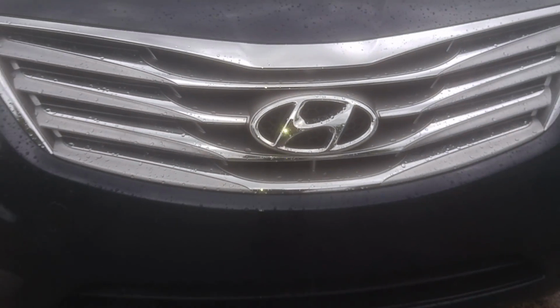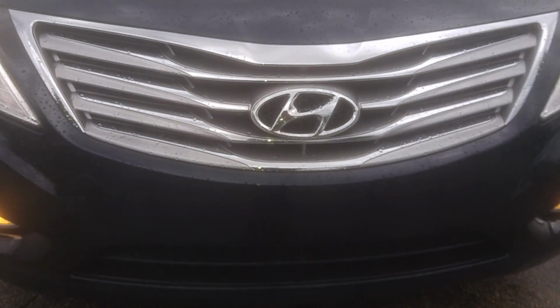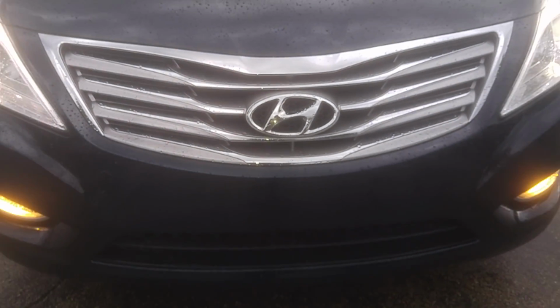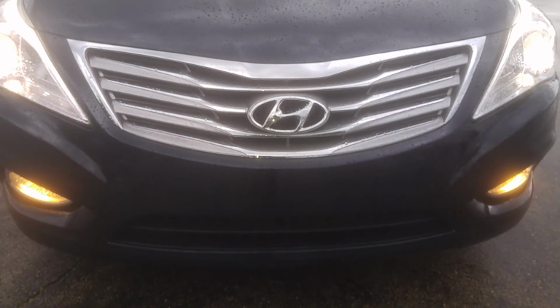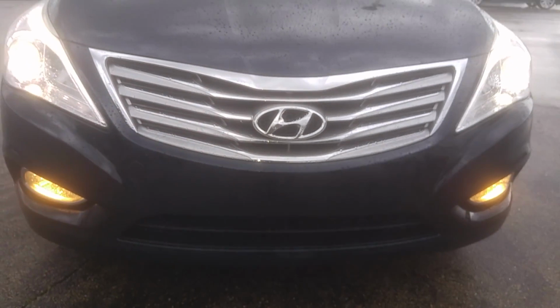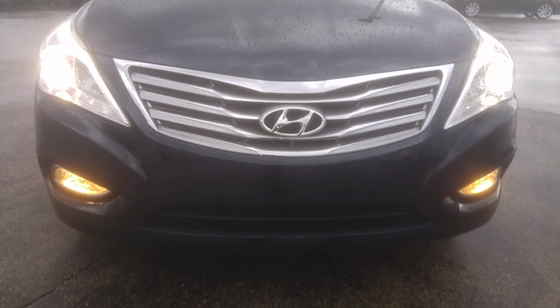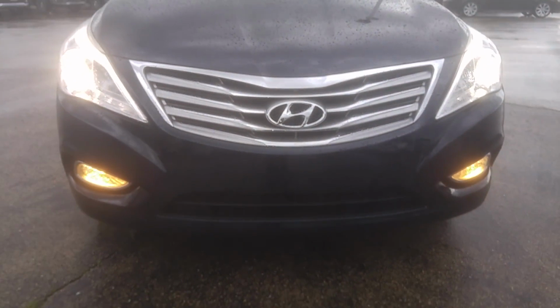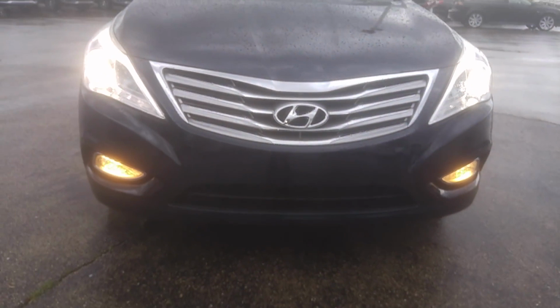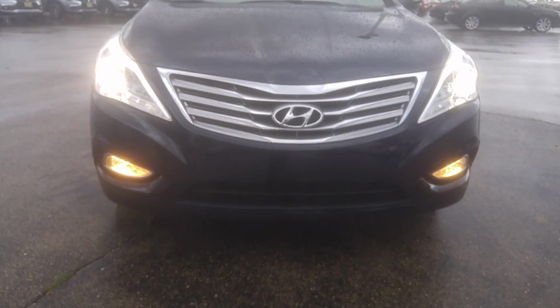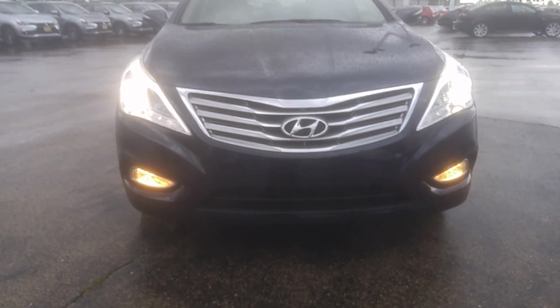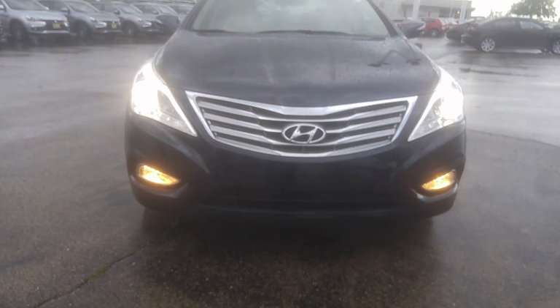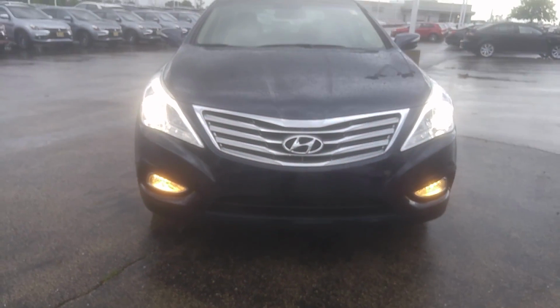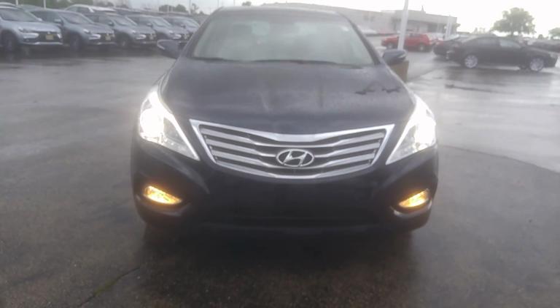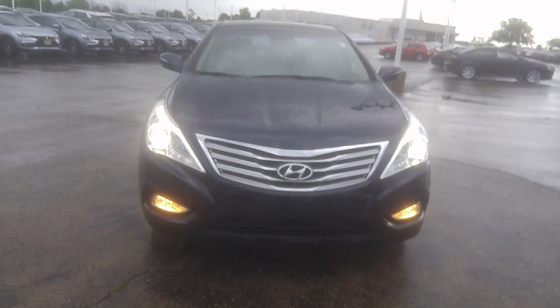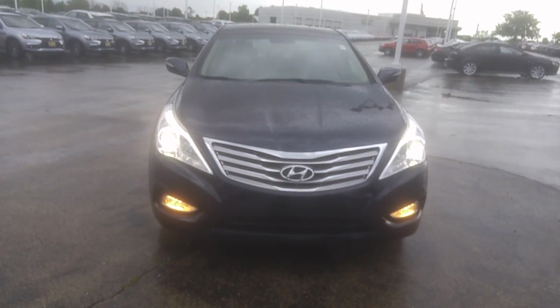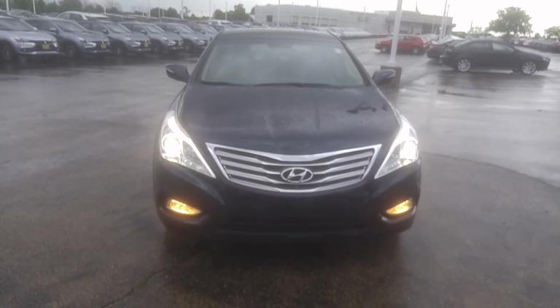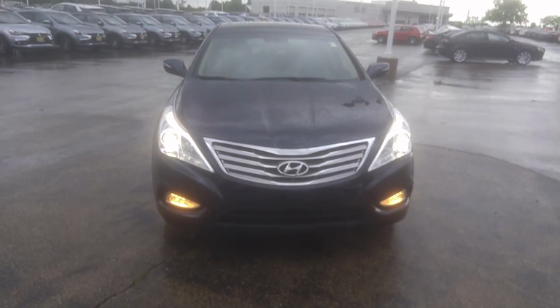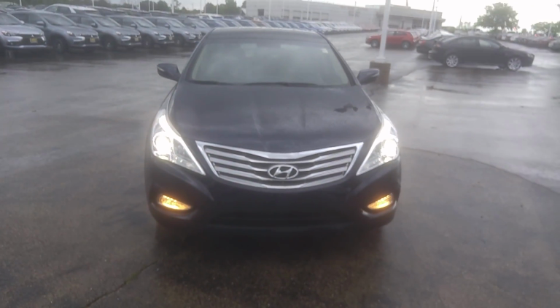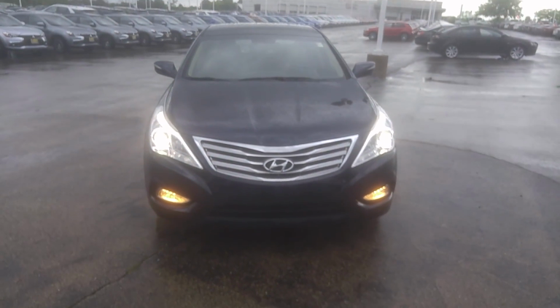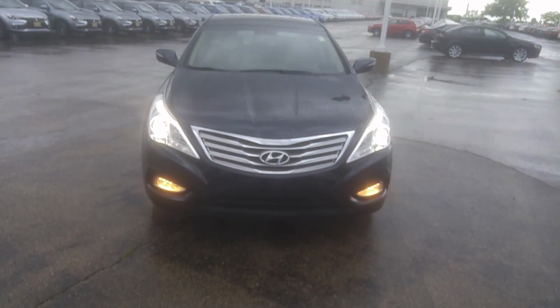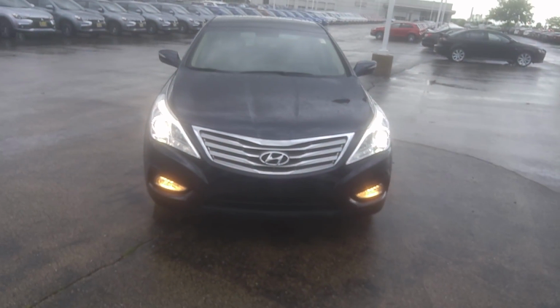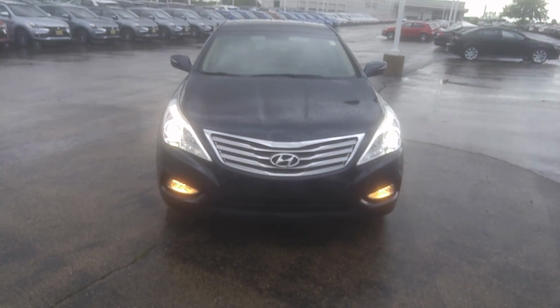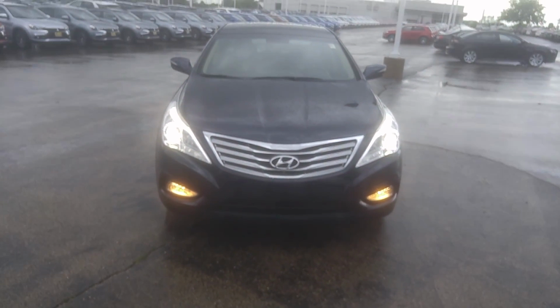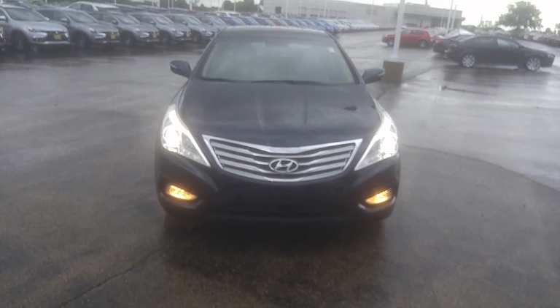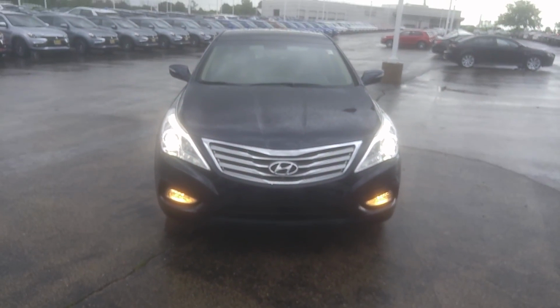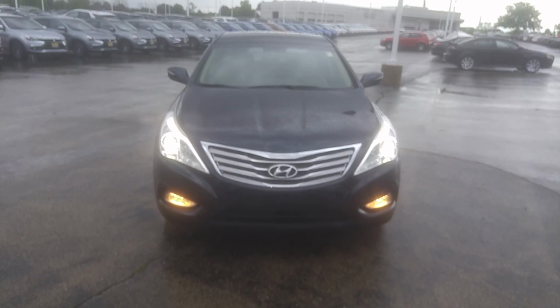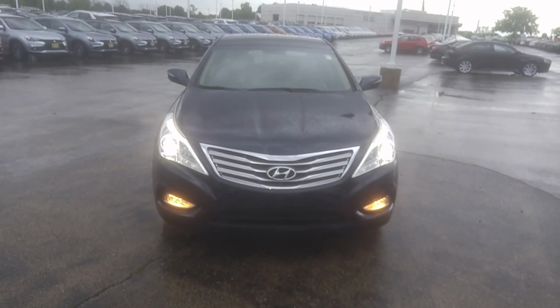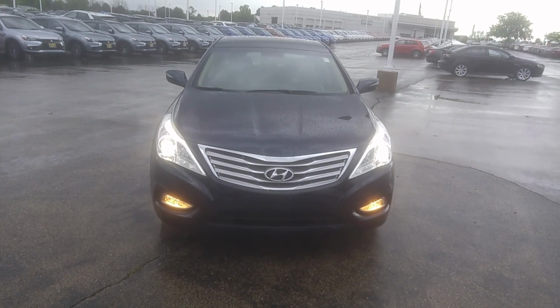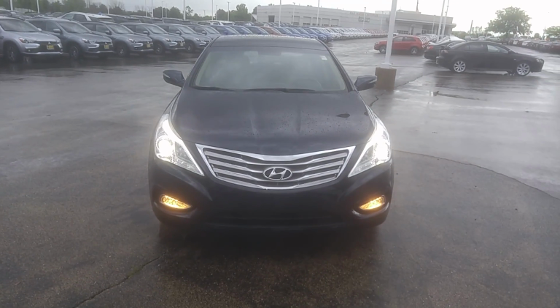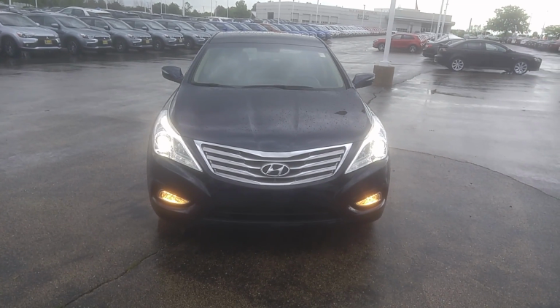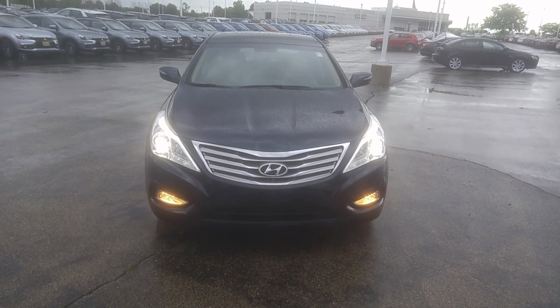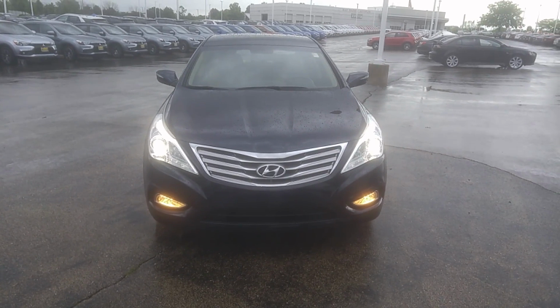How are you doing? This is Joe from MaxMatsu Mitsubishi in Aurora, taking a look at a 2013 Hyundai Azera.